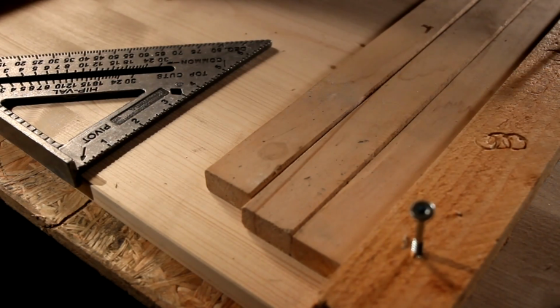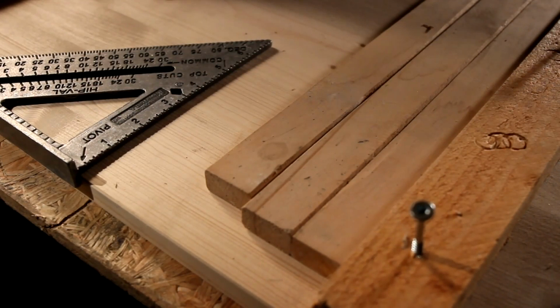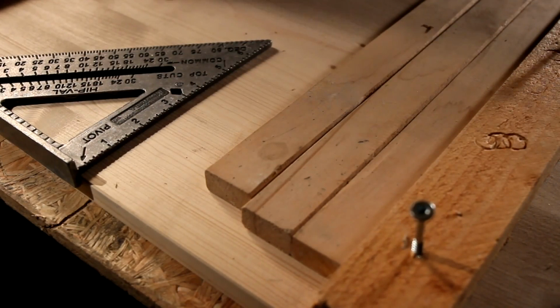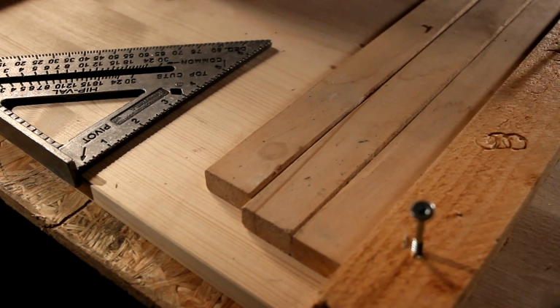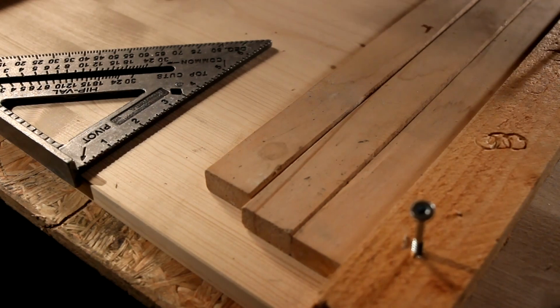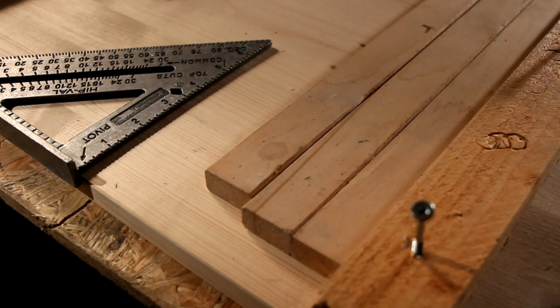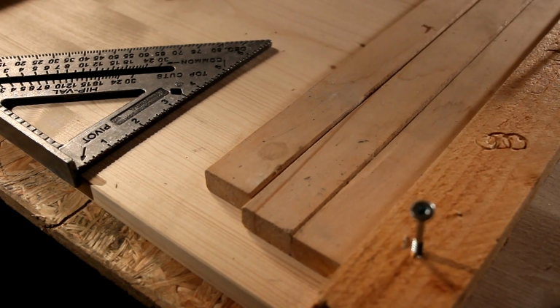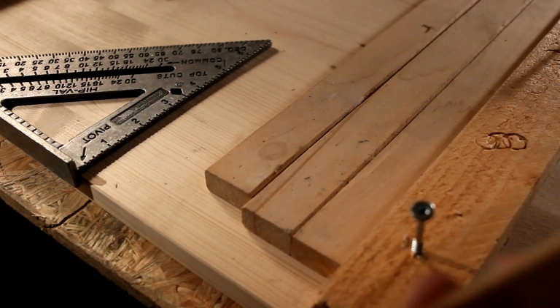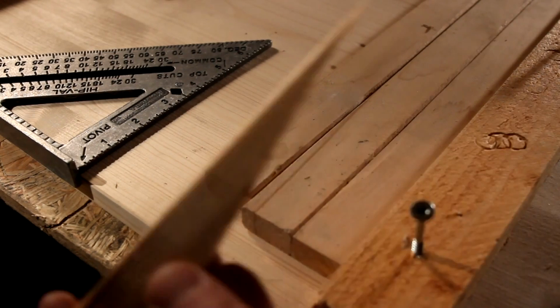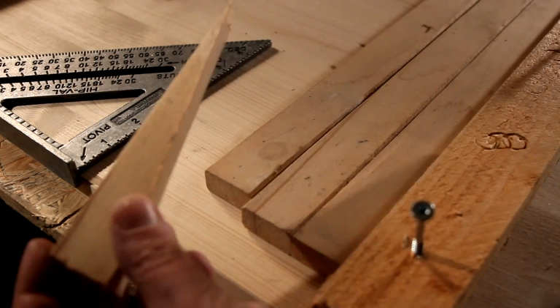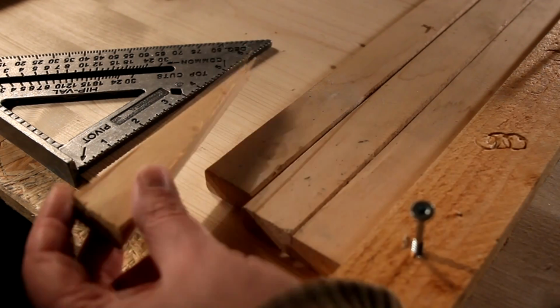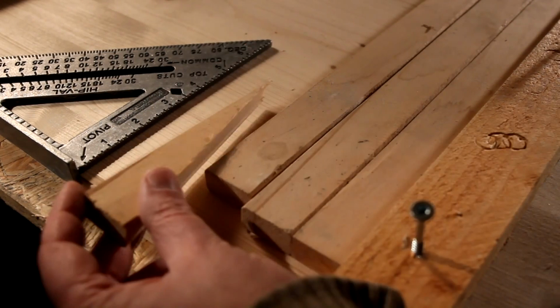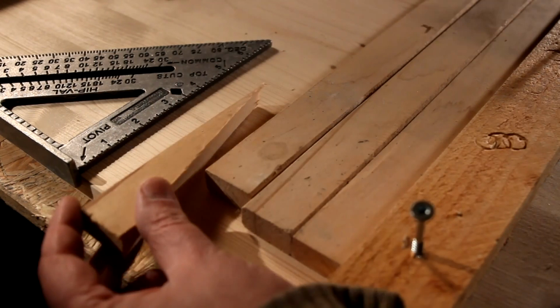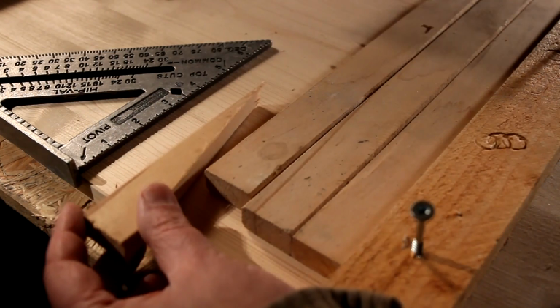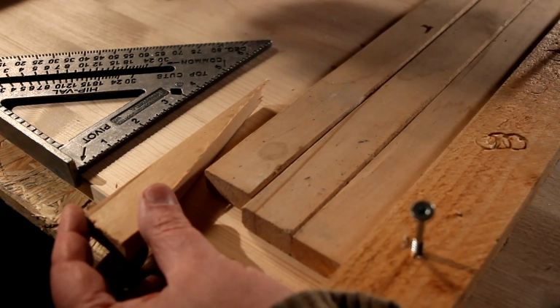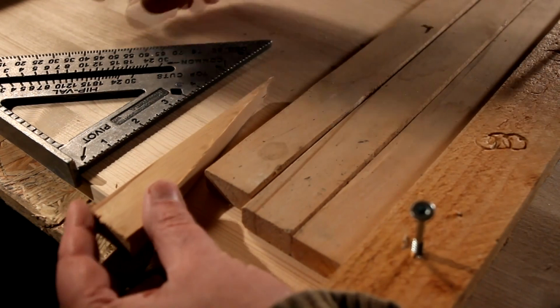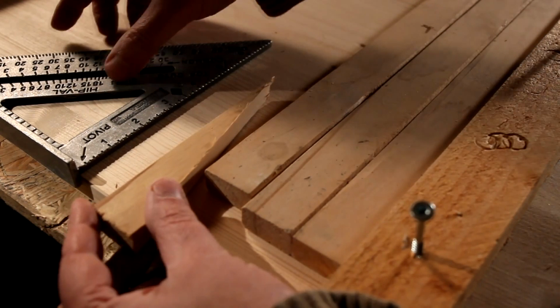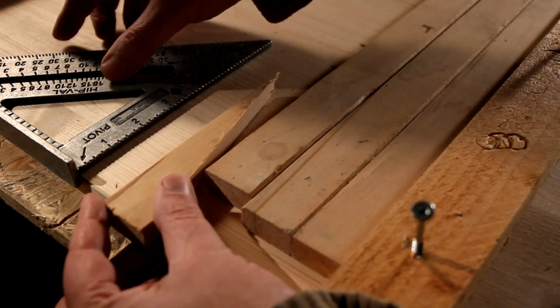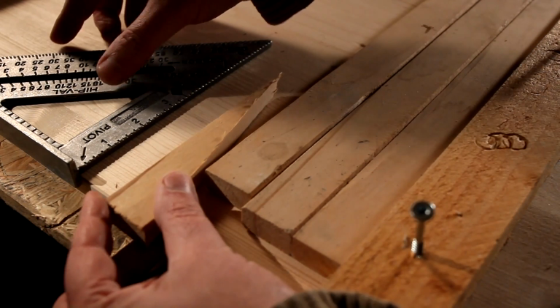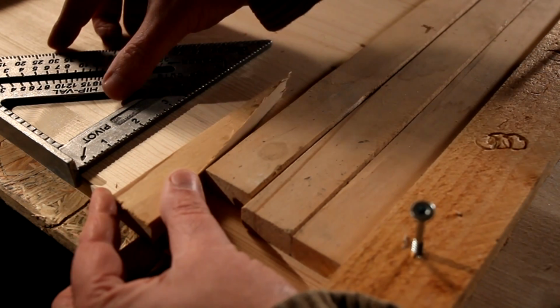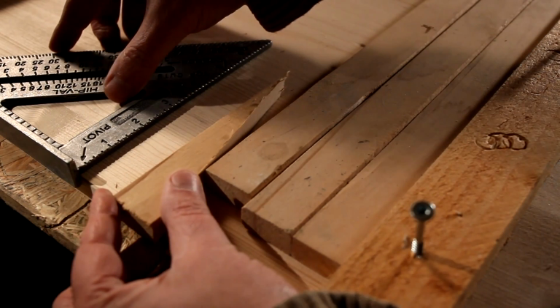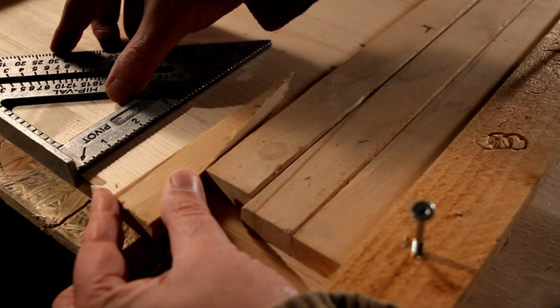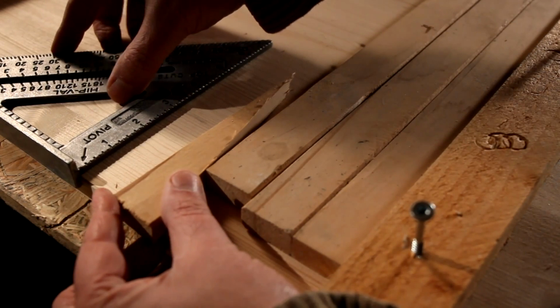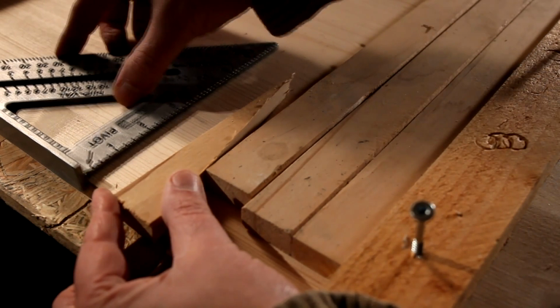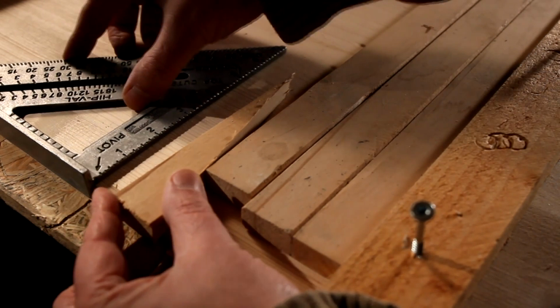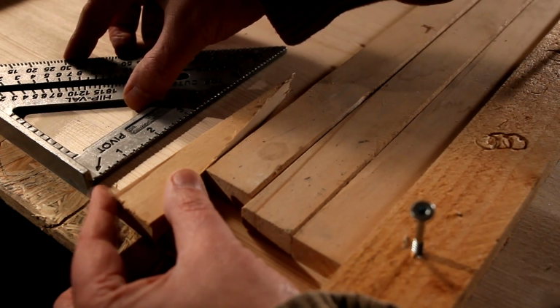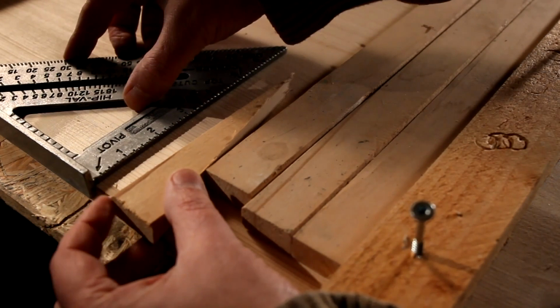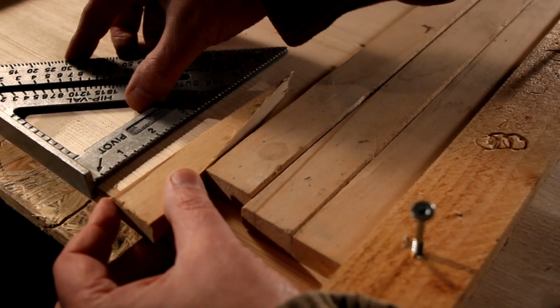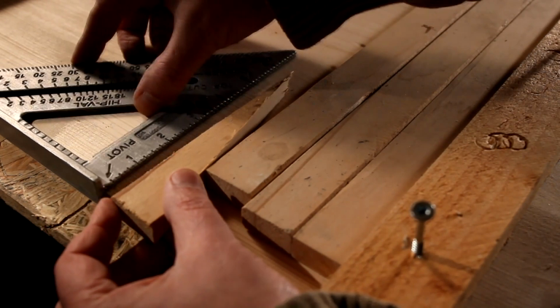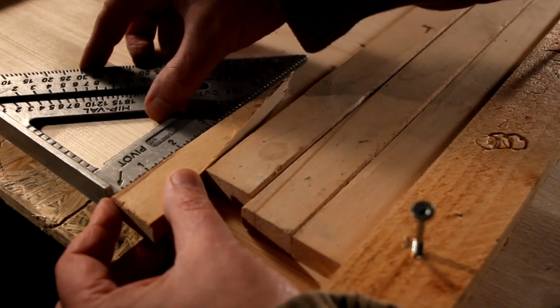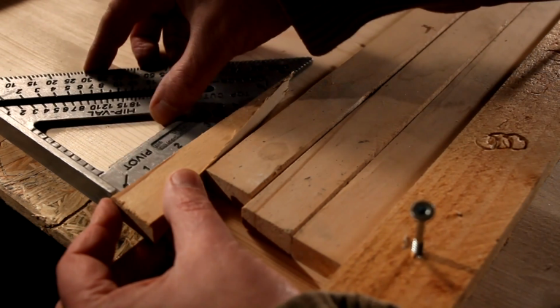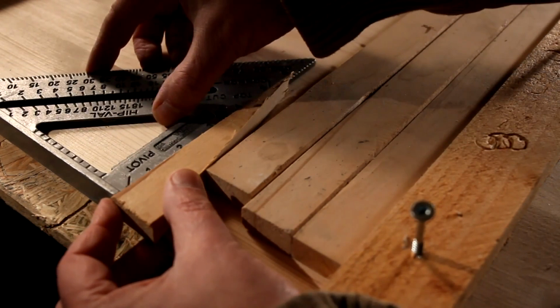Note the spacing for your wedges can vary. Adjust for your workpiece as desired.